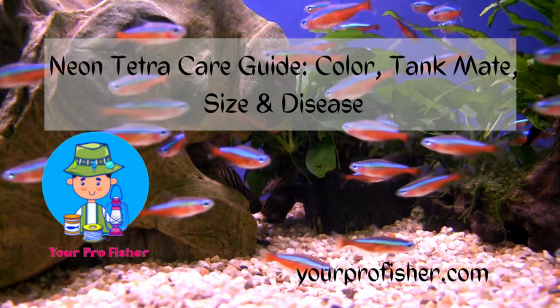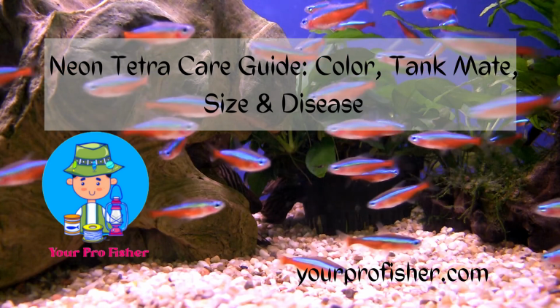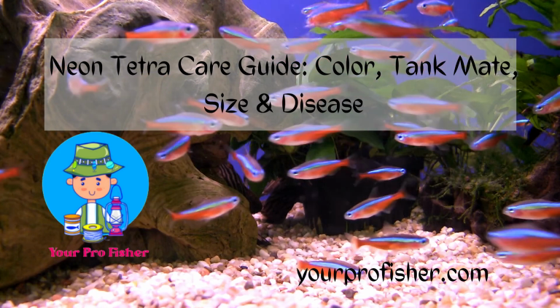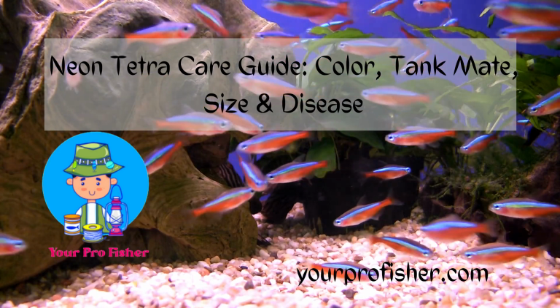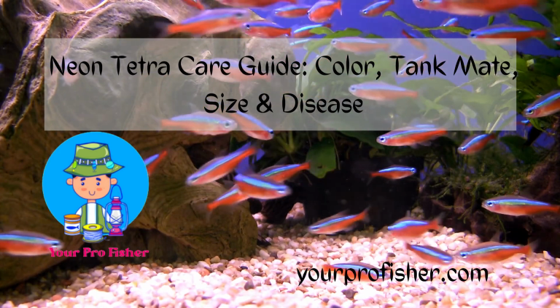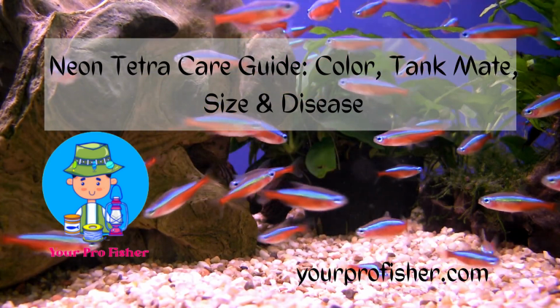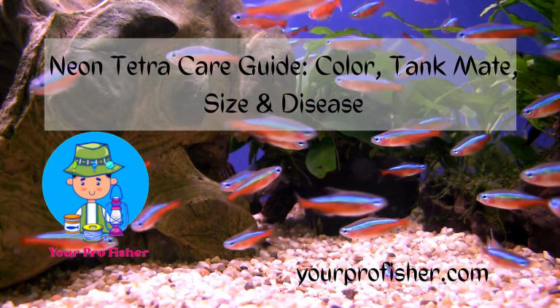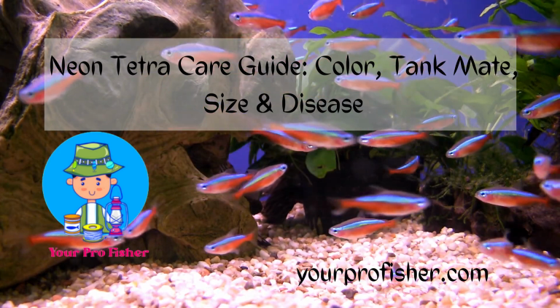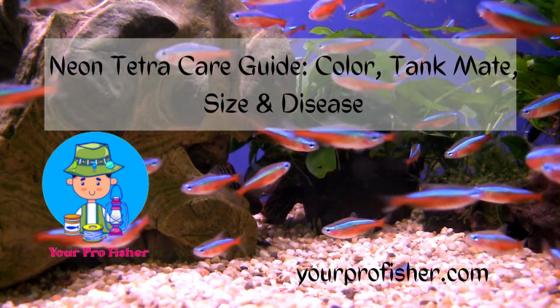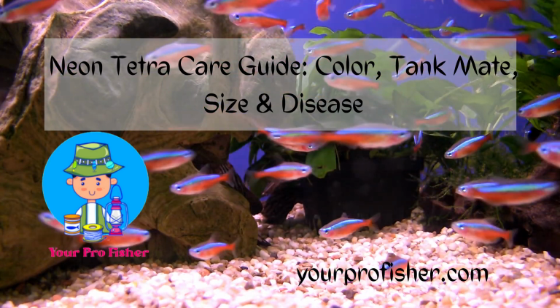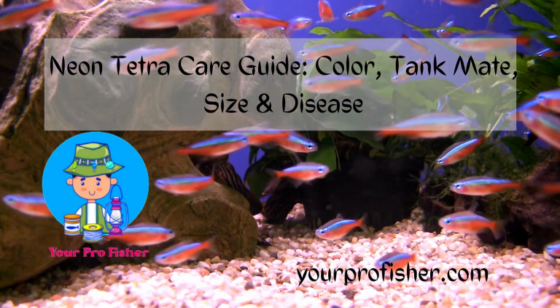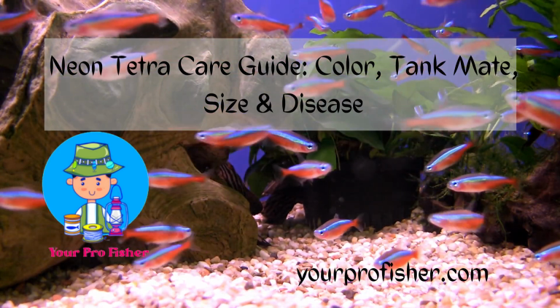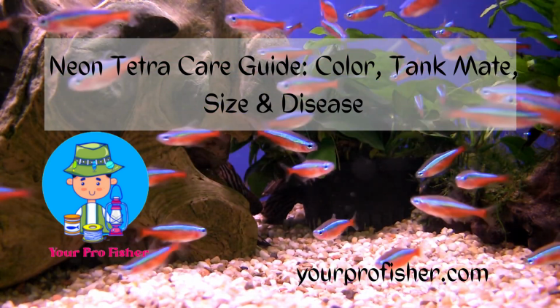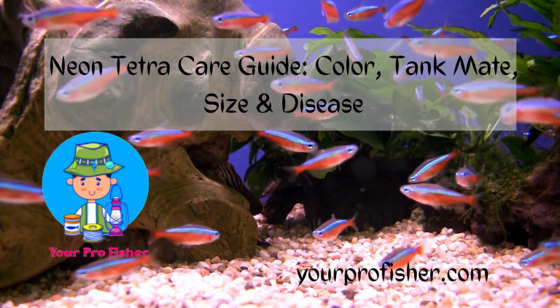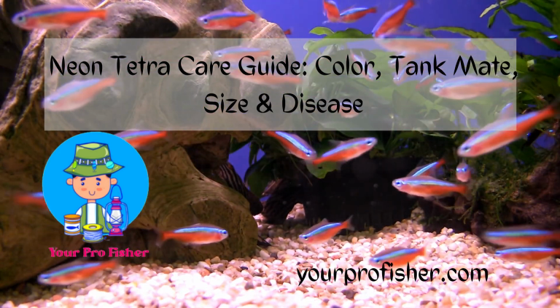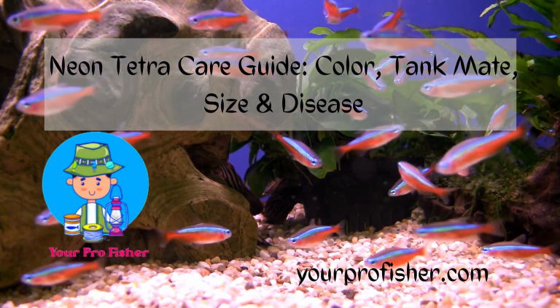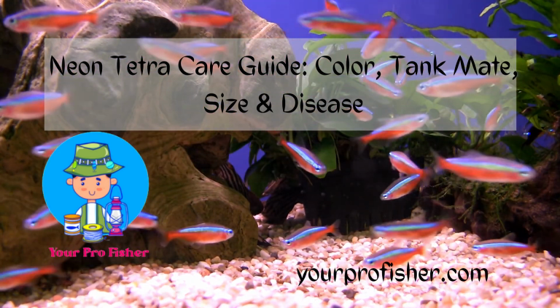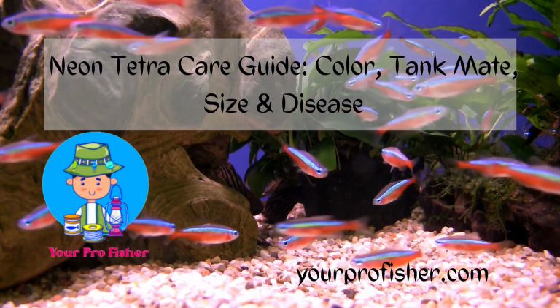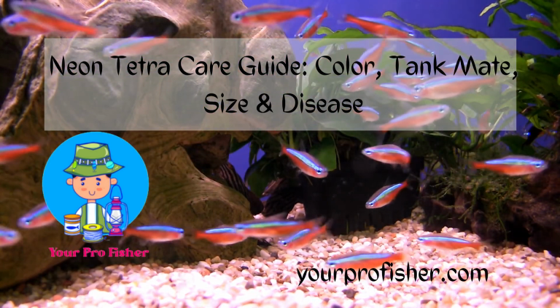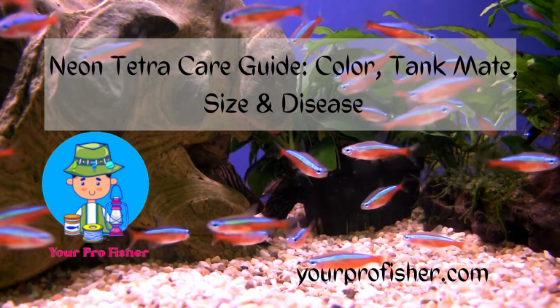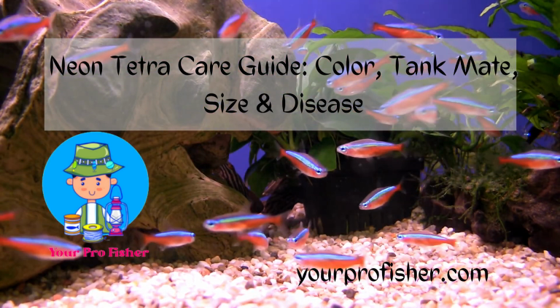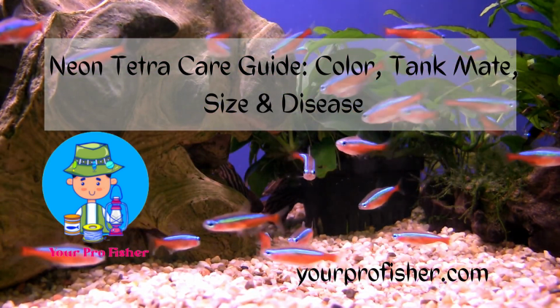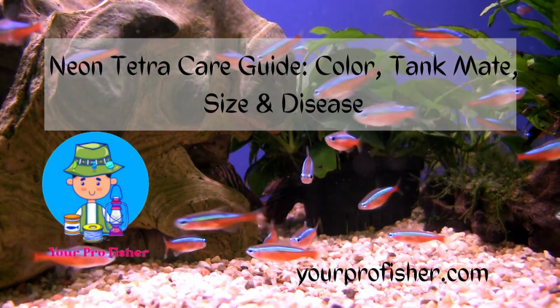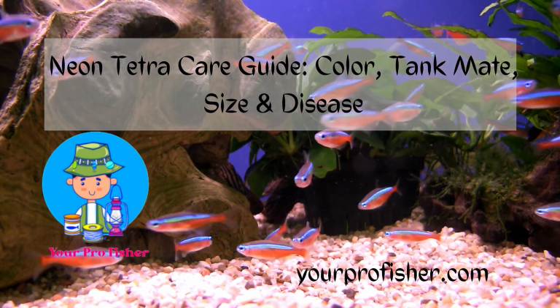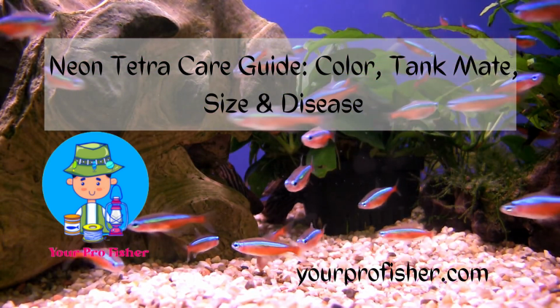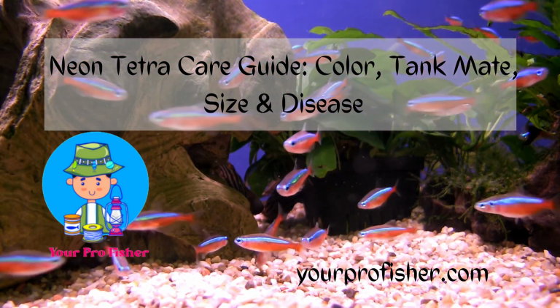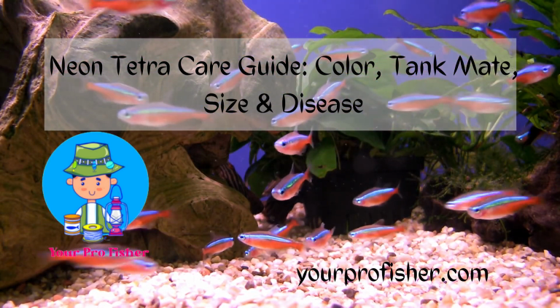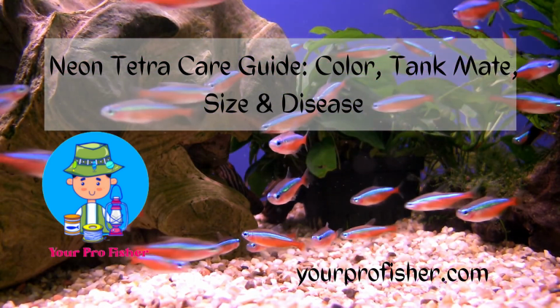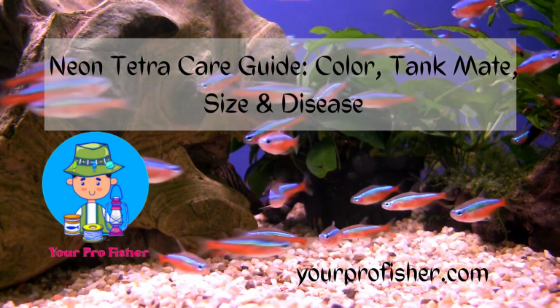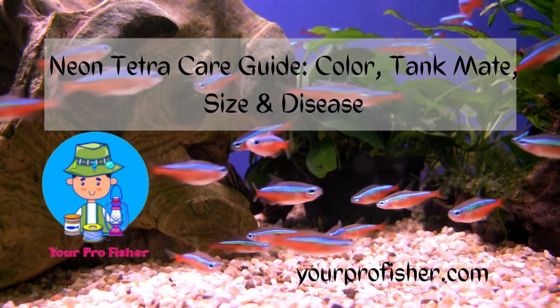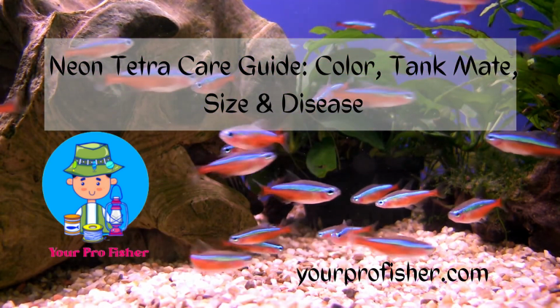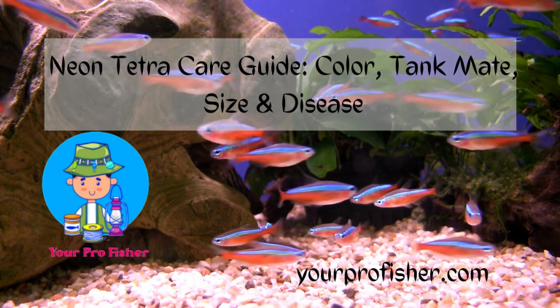Neon Tetra Care Guide — covering Color, Tankmates, Size, and Disease.